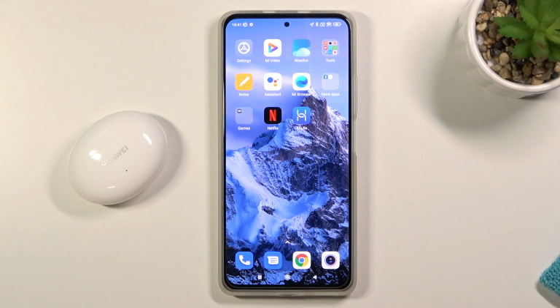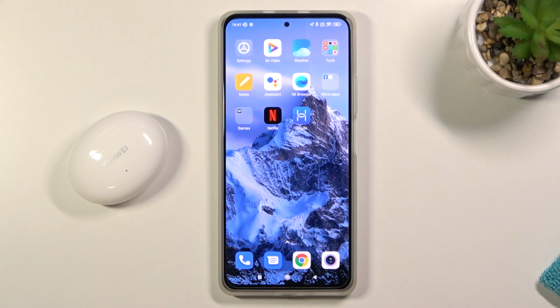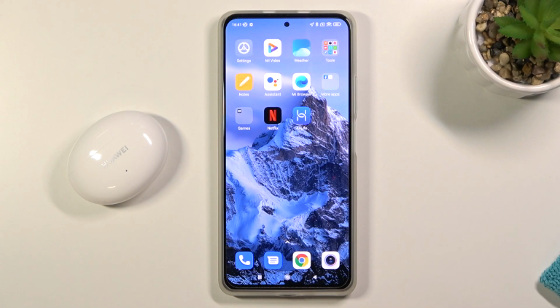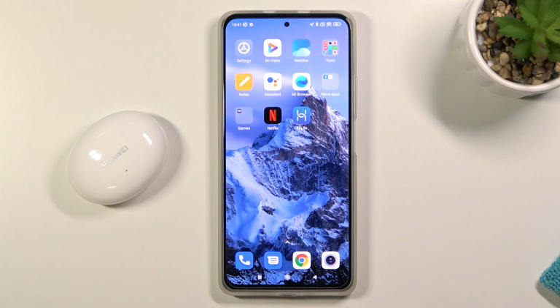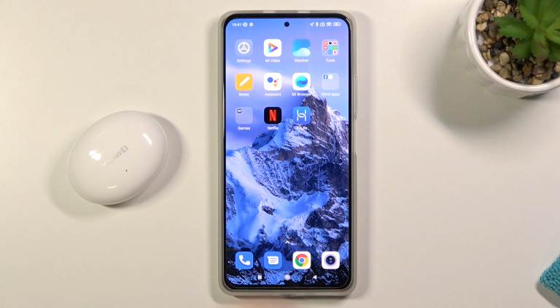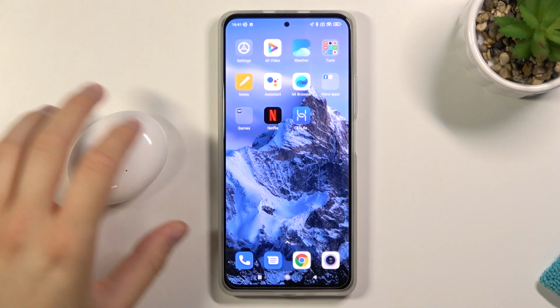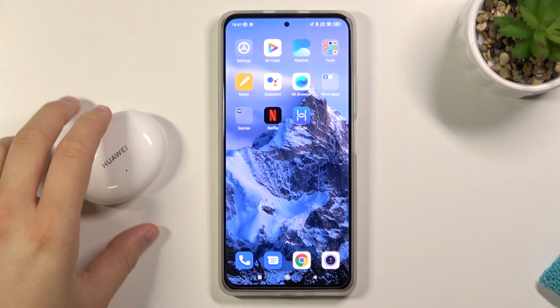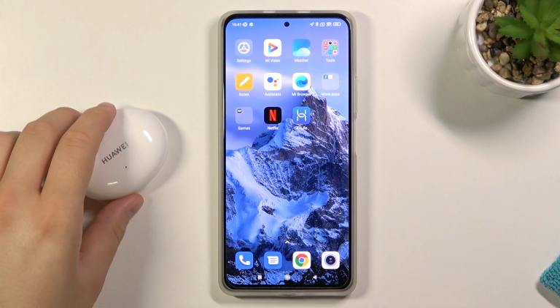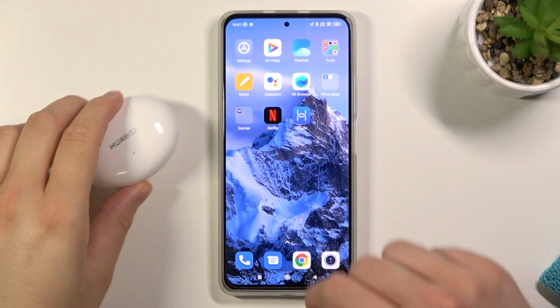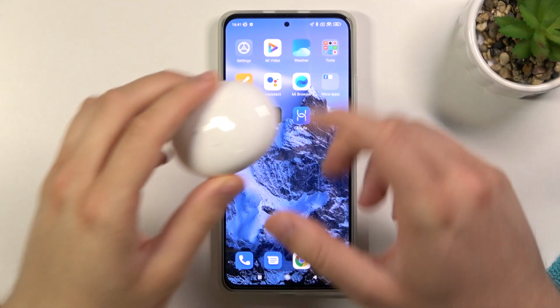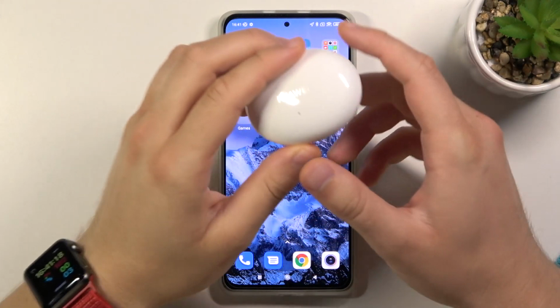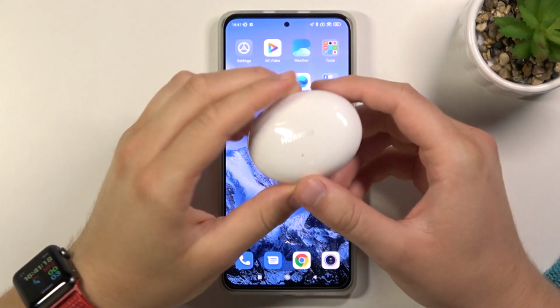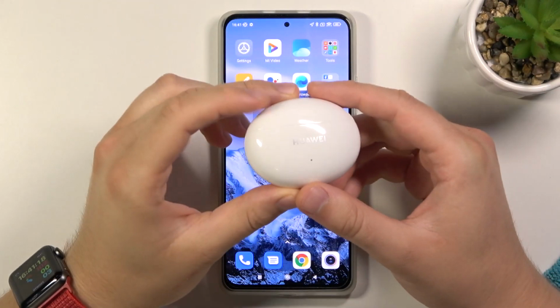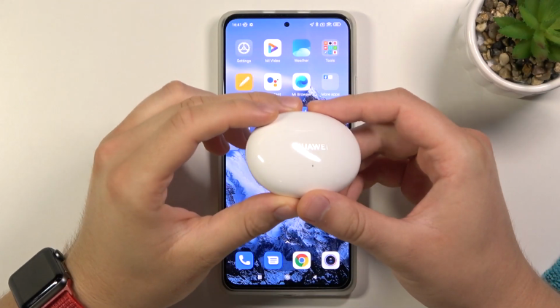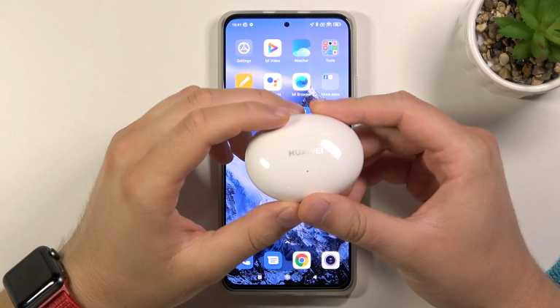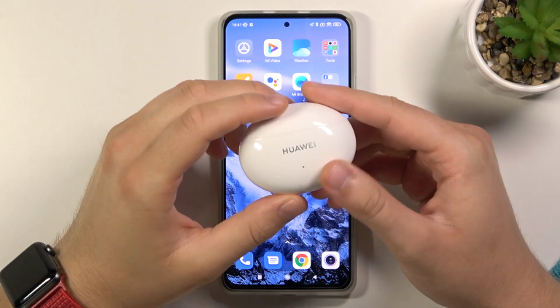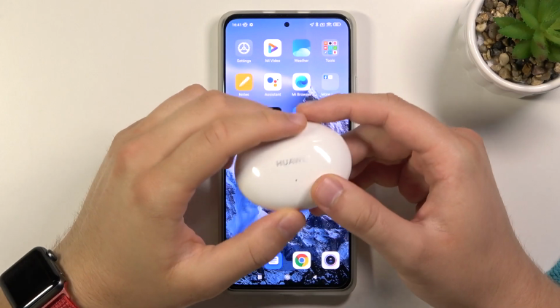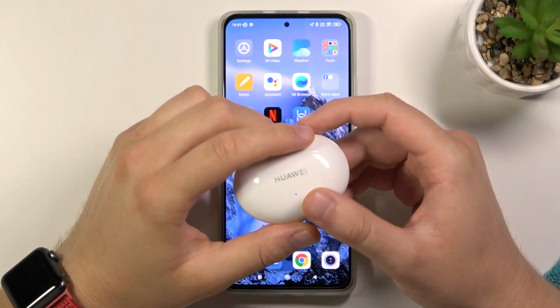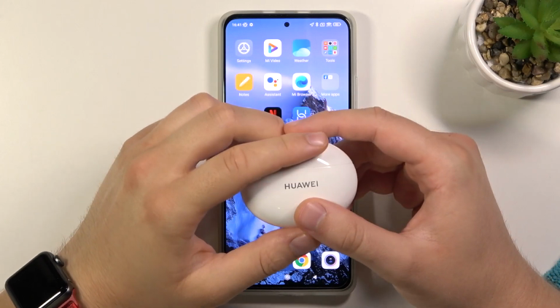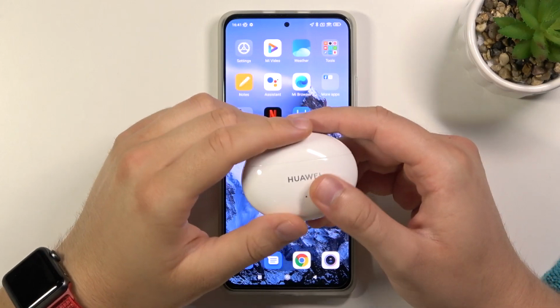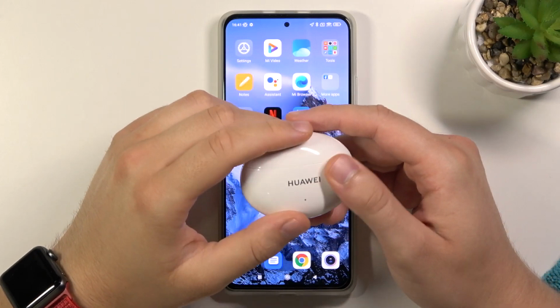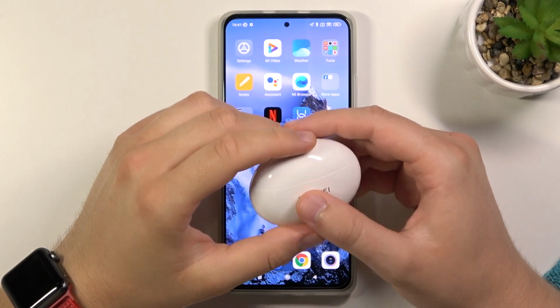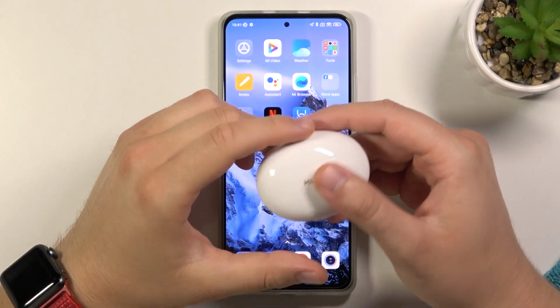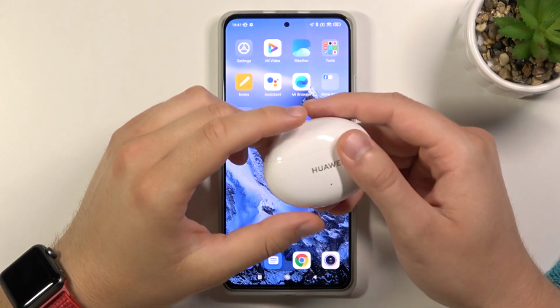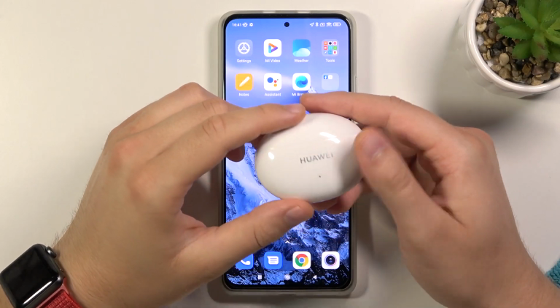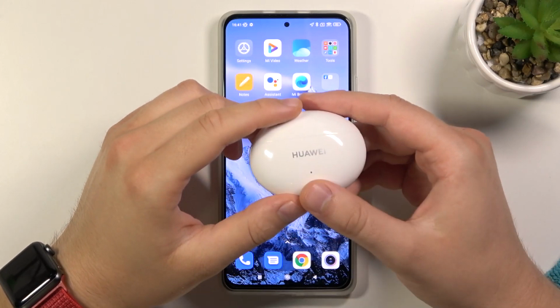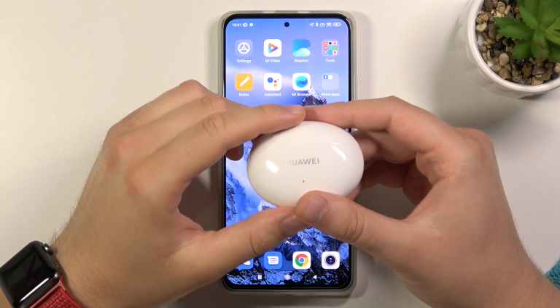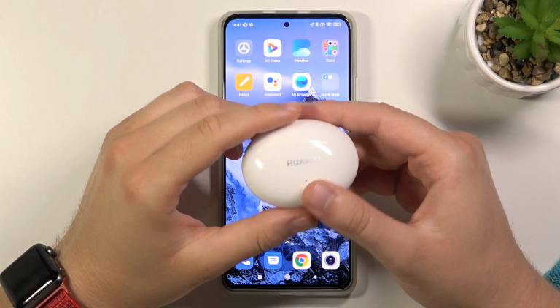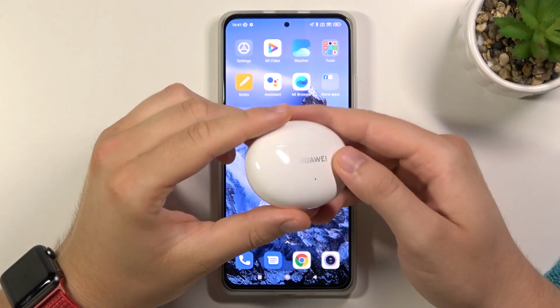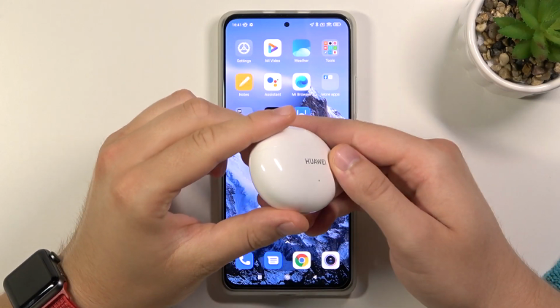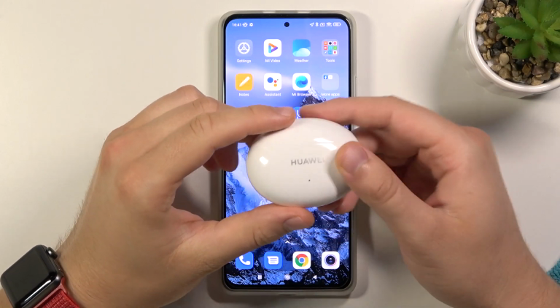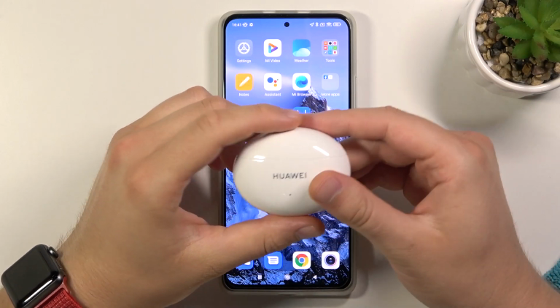Welcome! In front of me I have Huawei FreeBuds 4i, and today I will show you how we can activate noise cancelling on this device.